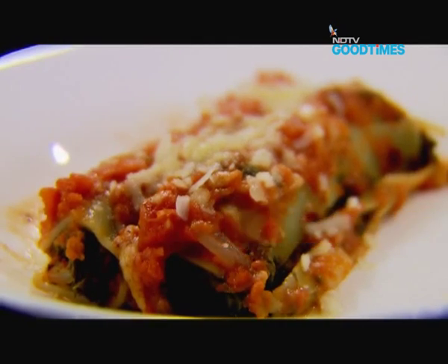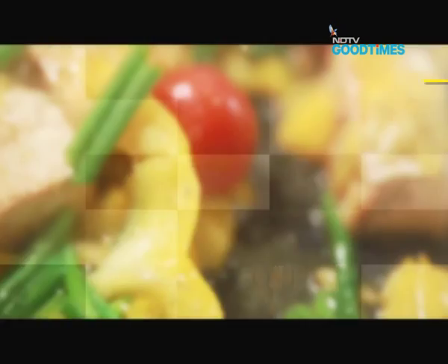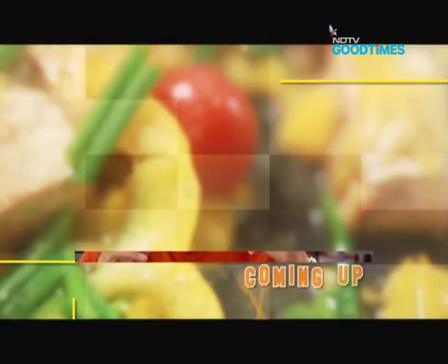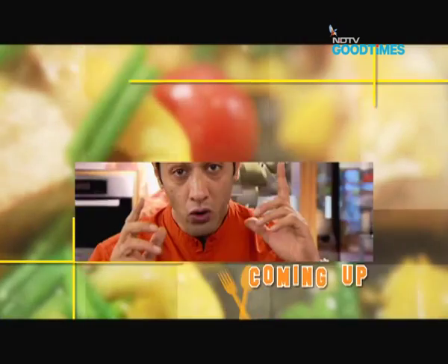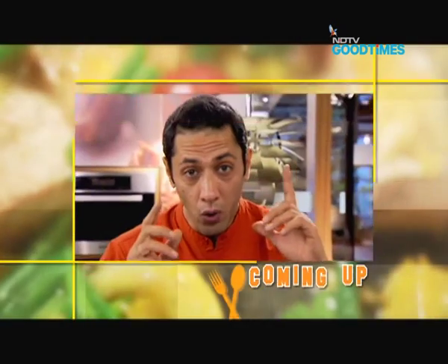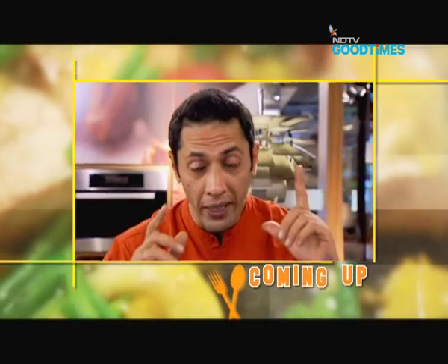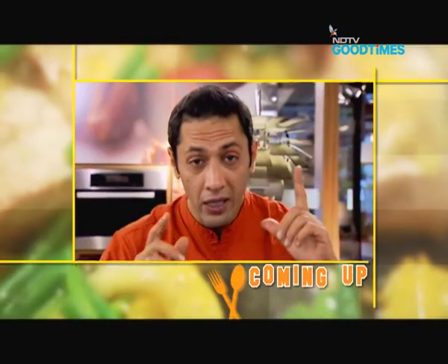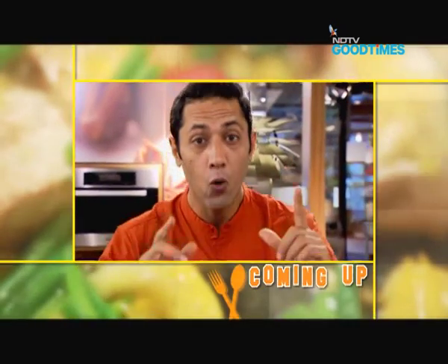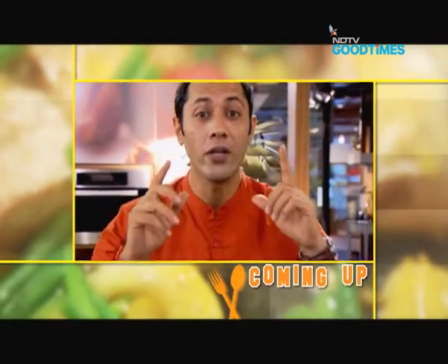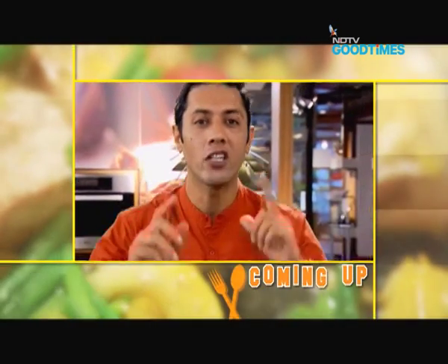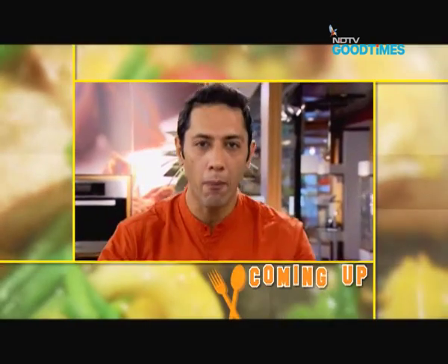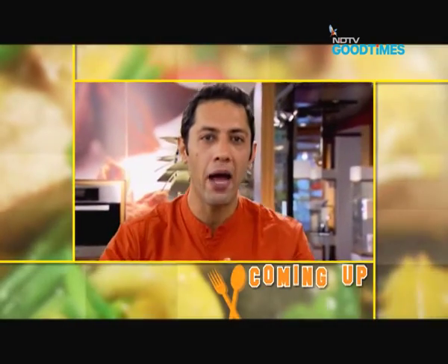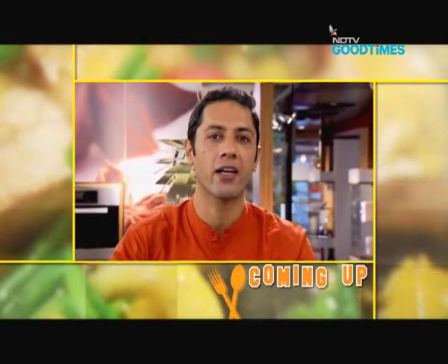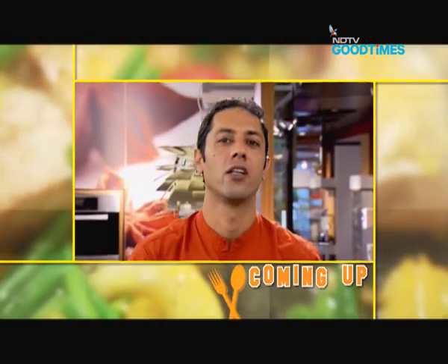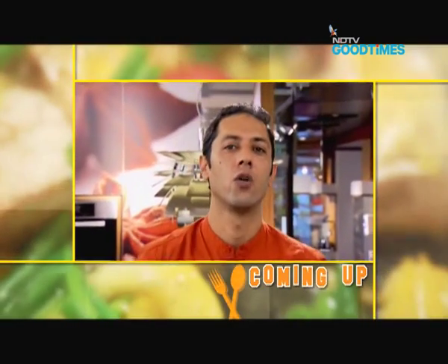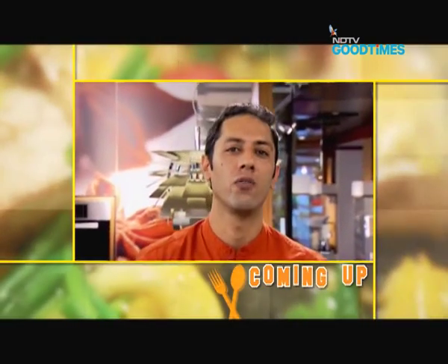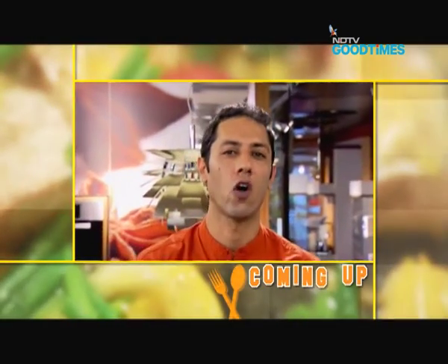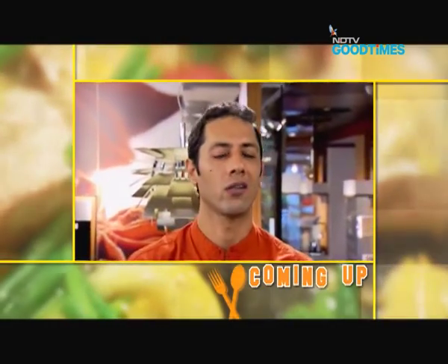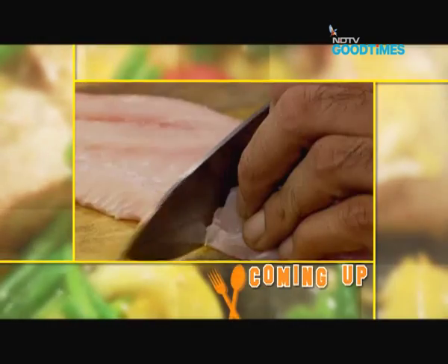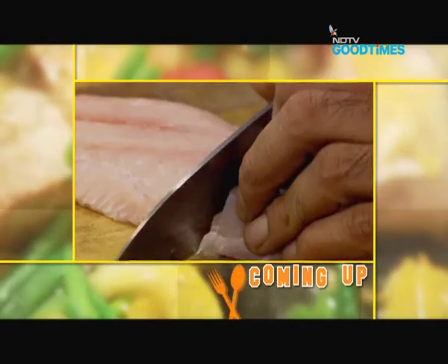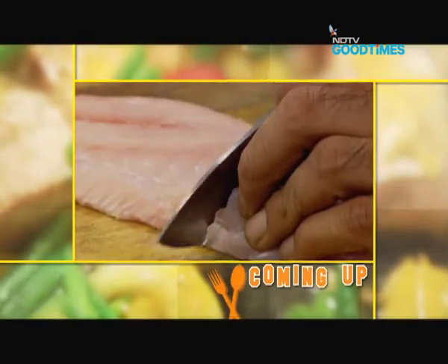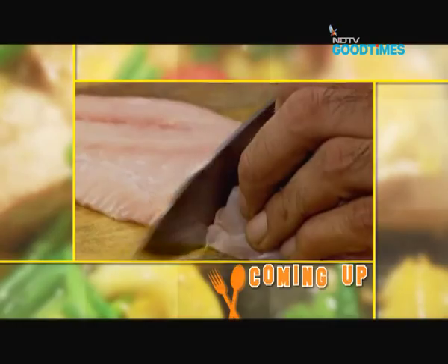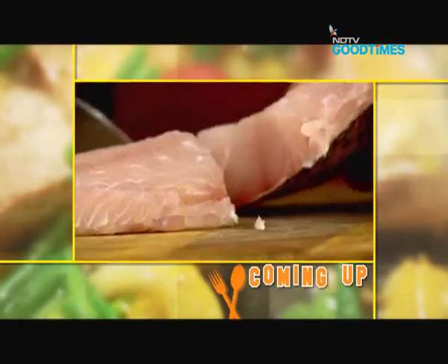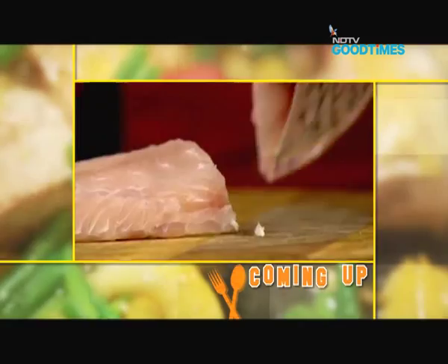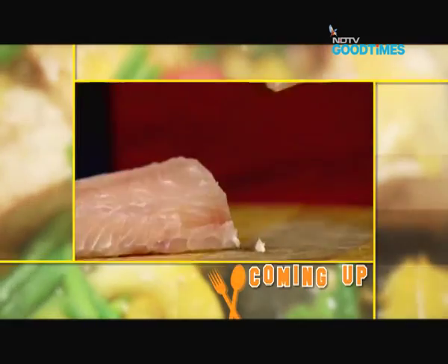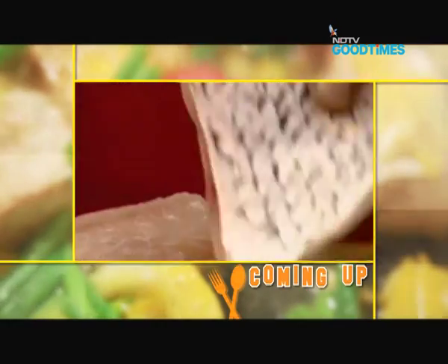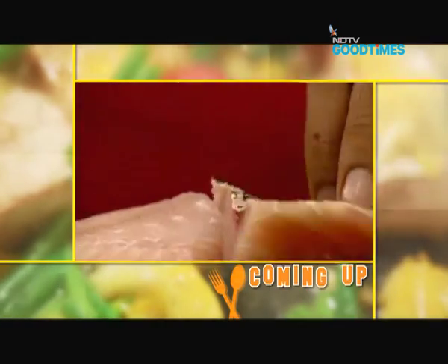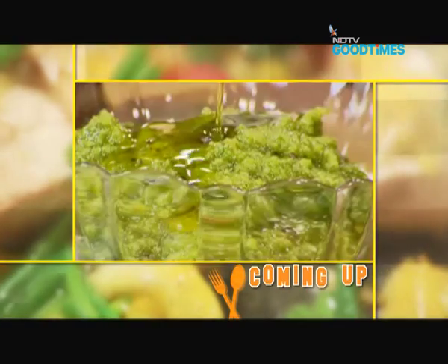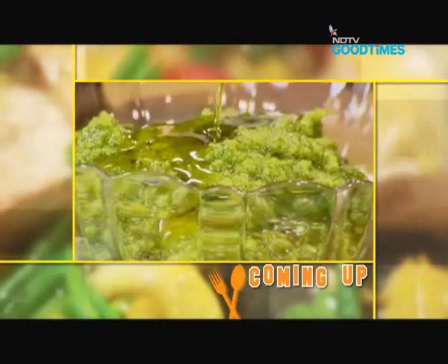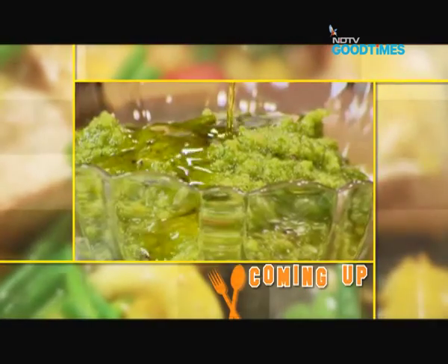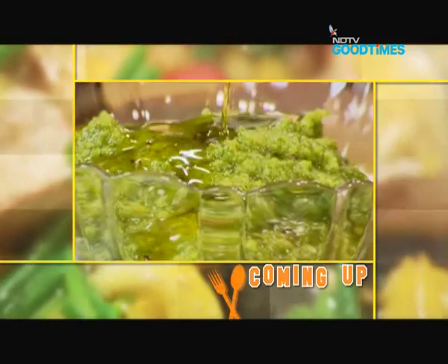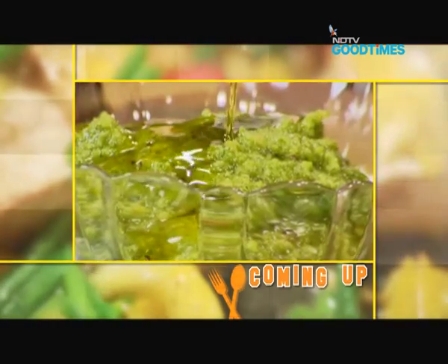Stay tuned — when you come back, there are some more impressive recipes.